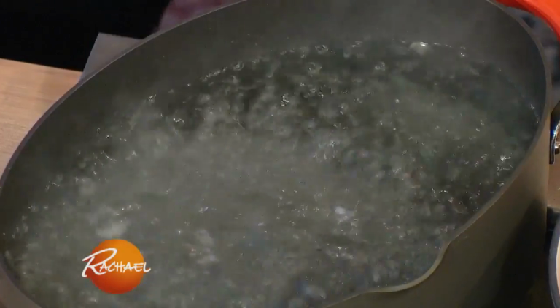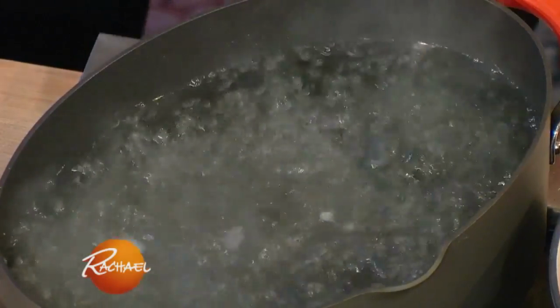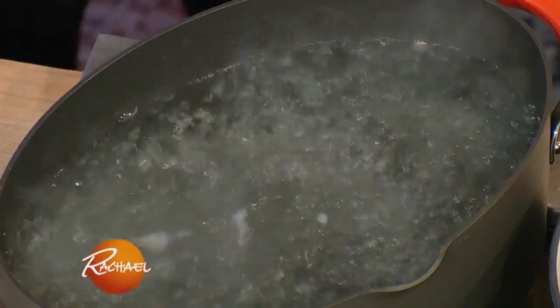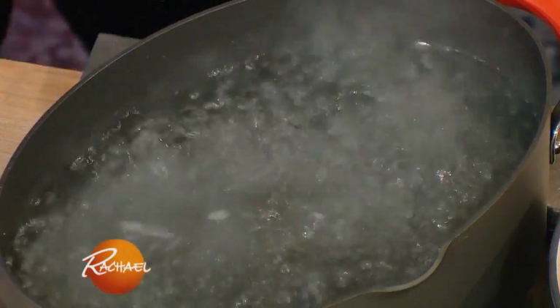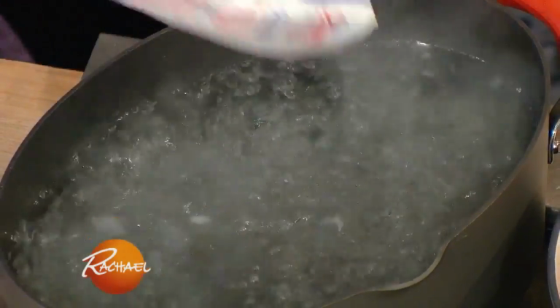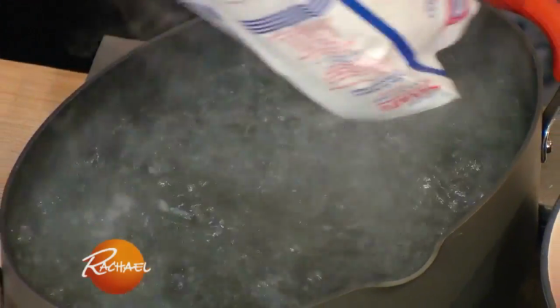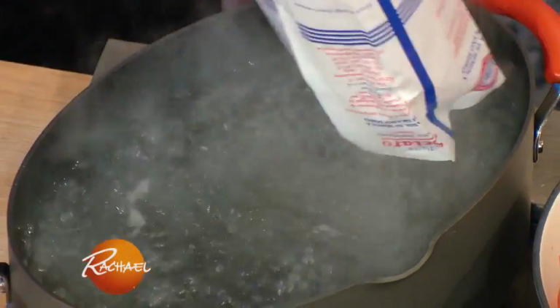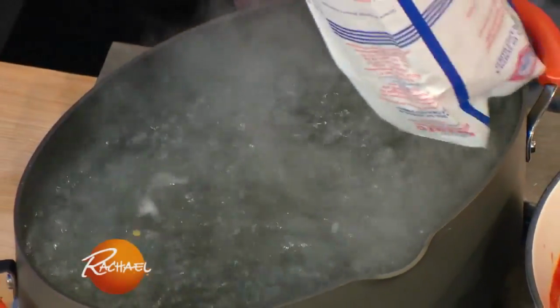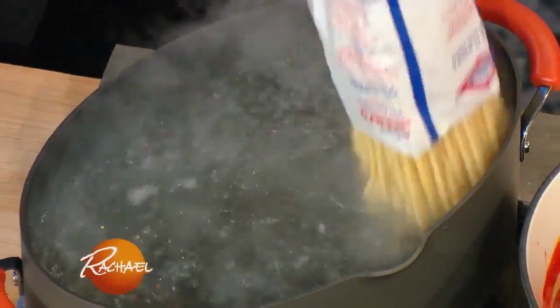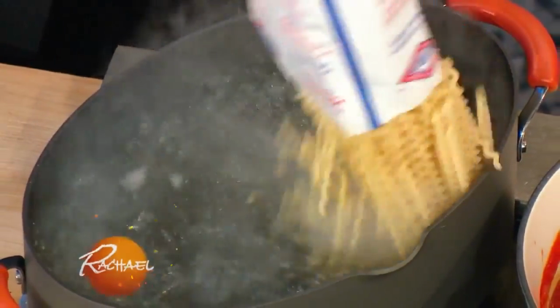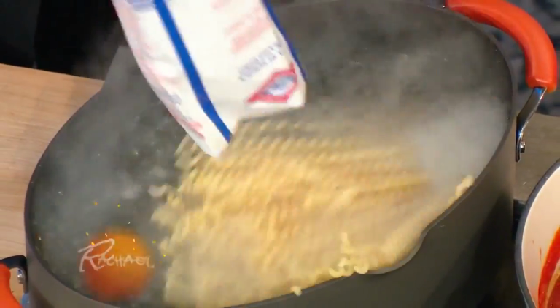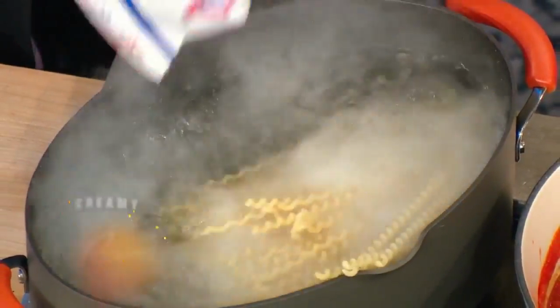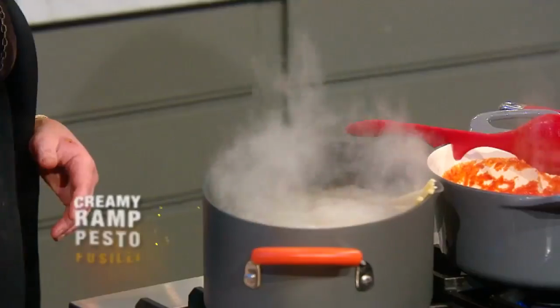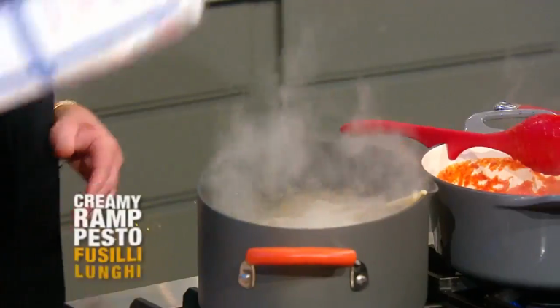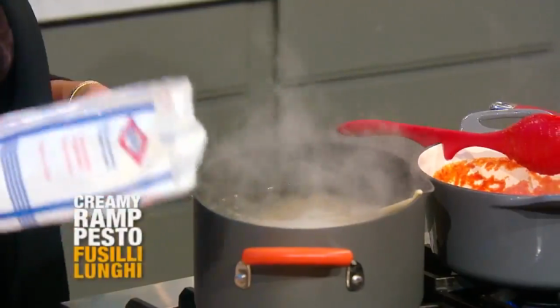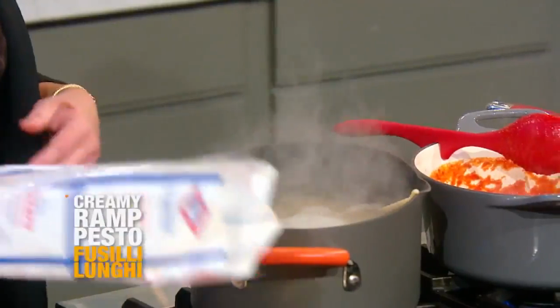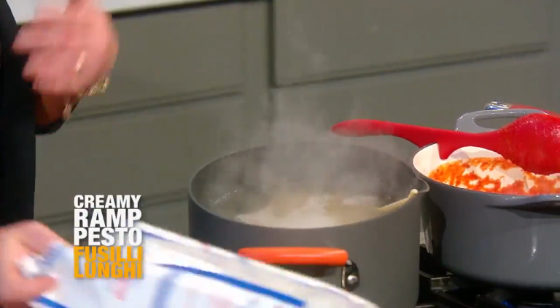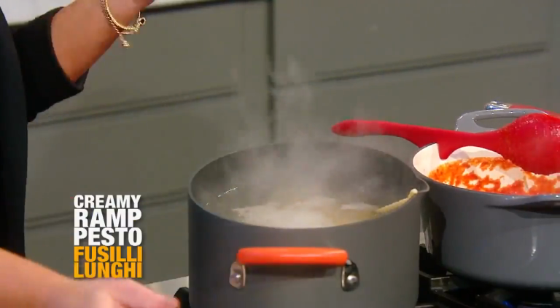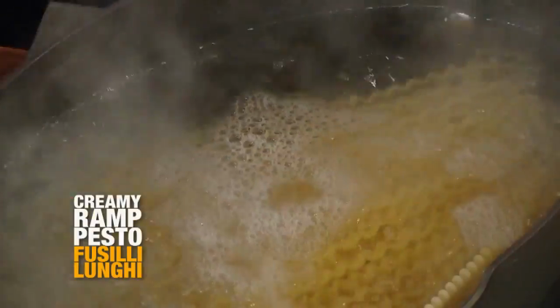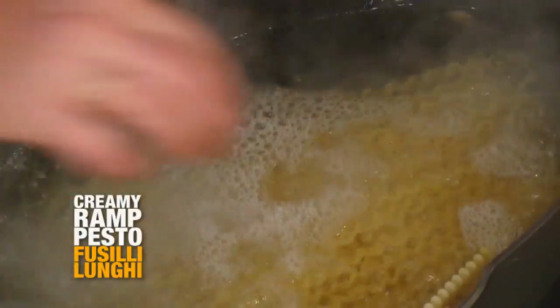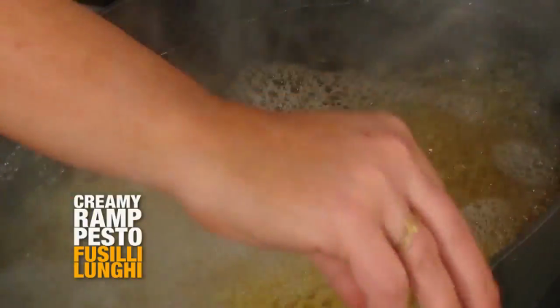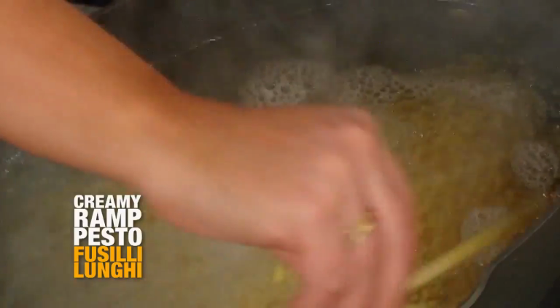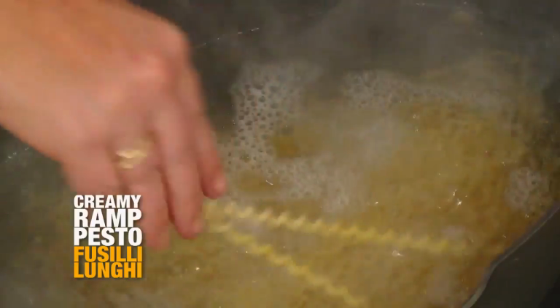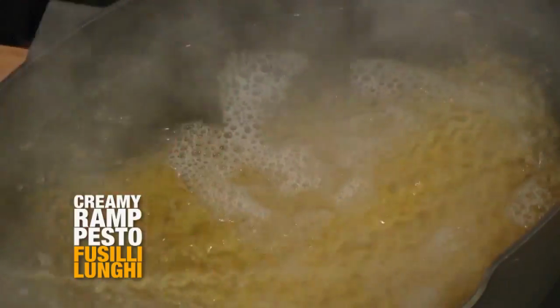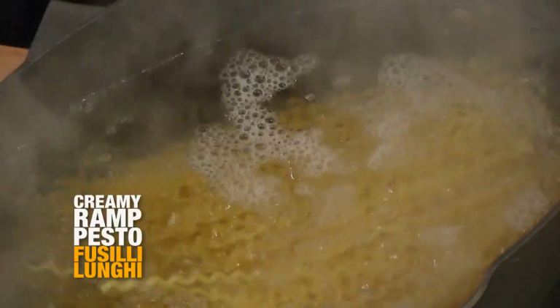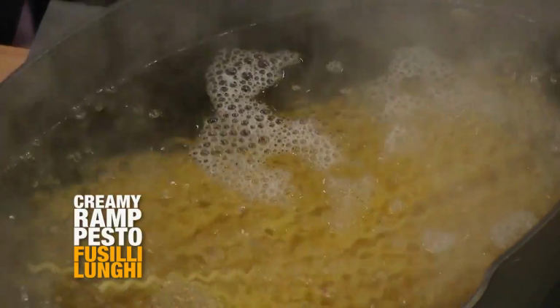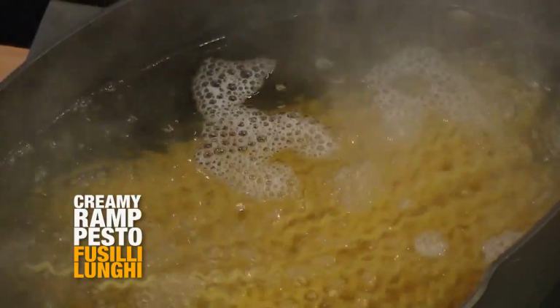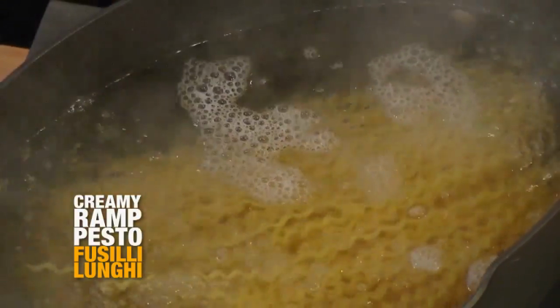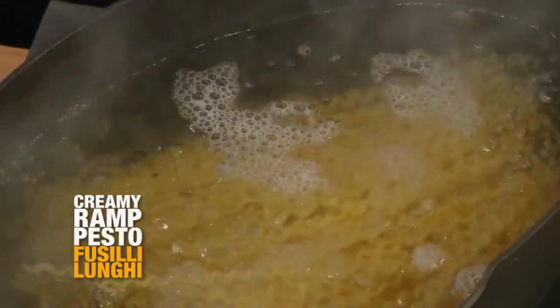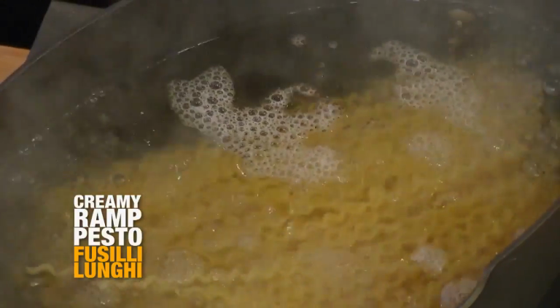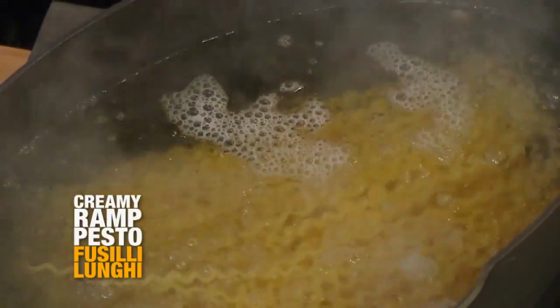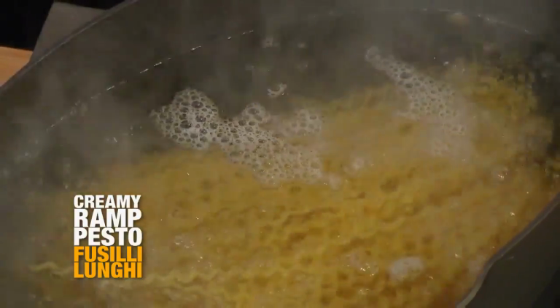I salted the water. We're dropping fusilli lungi — long, curly pieces of pasta.